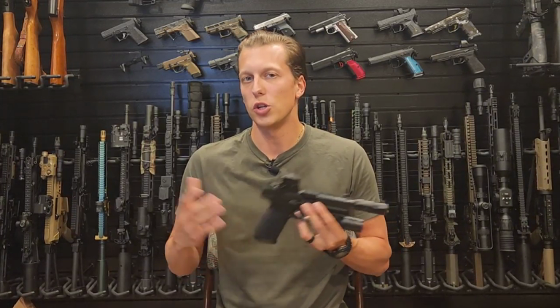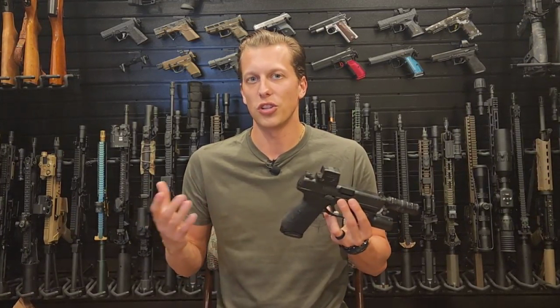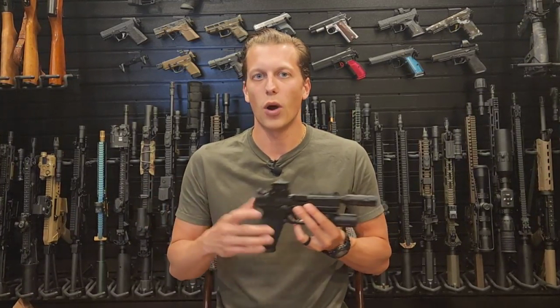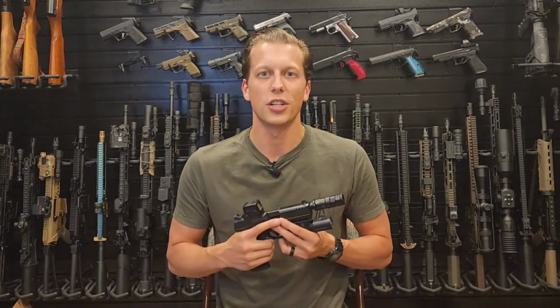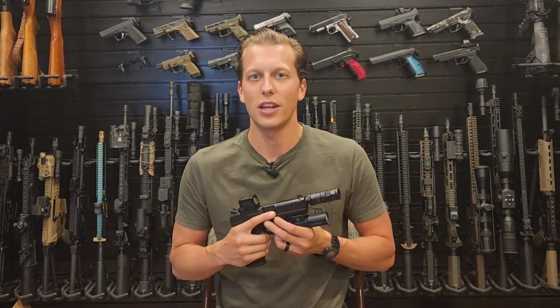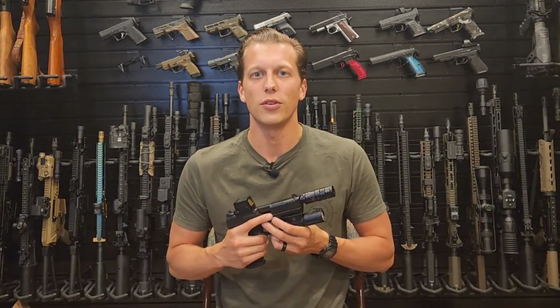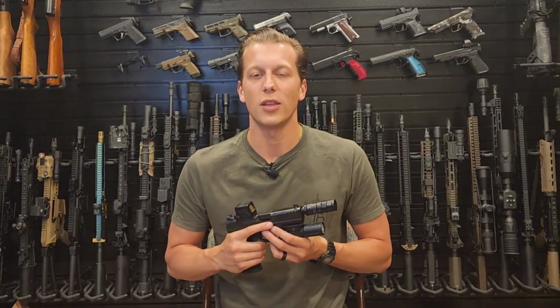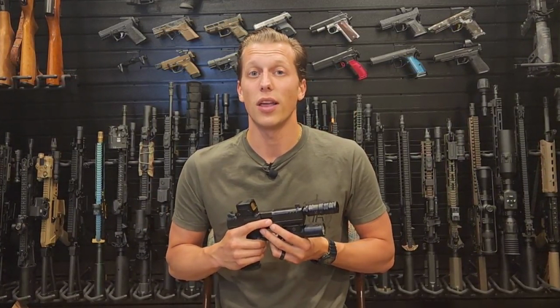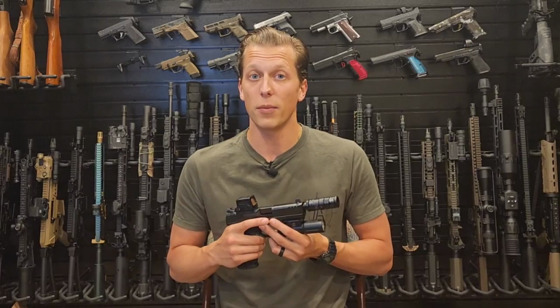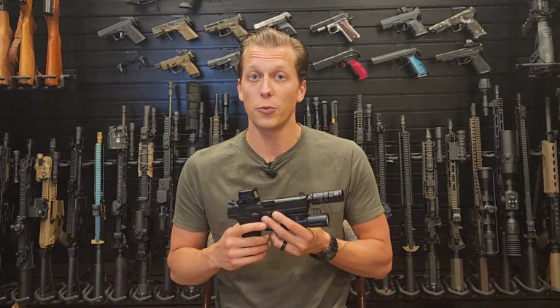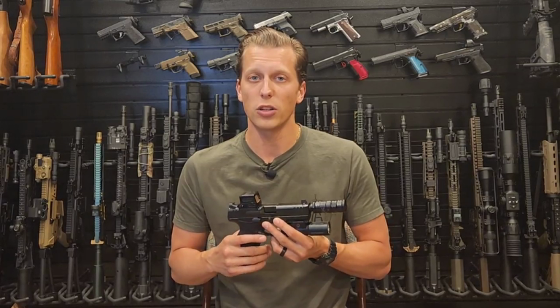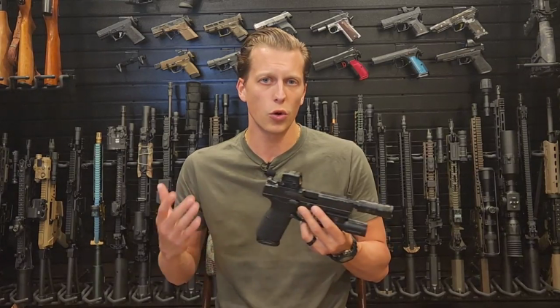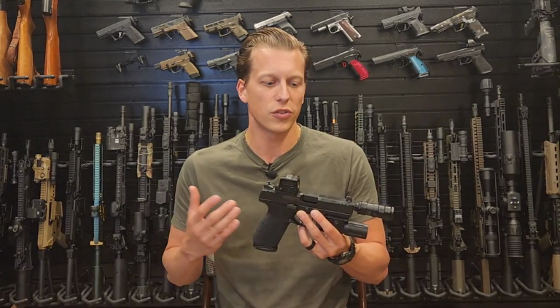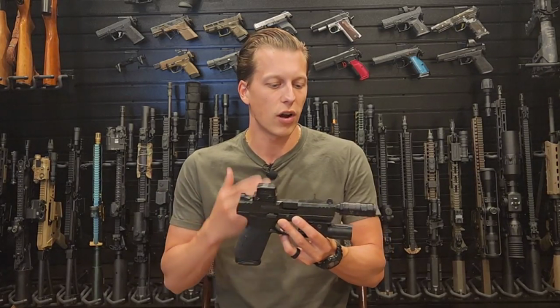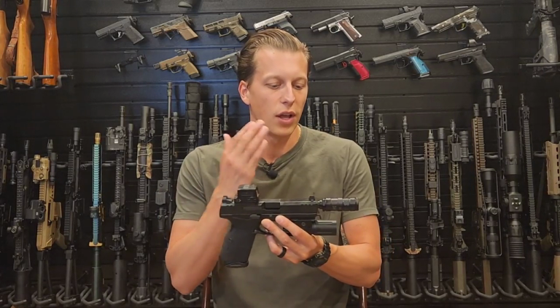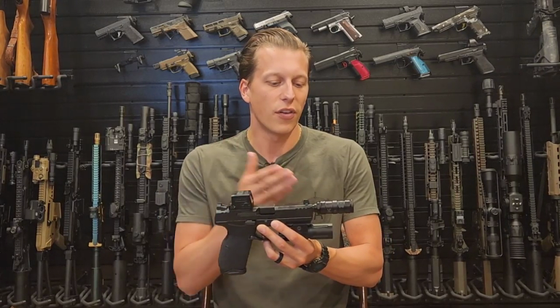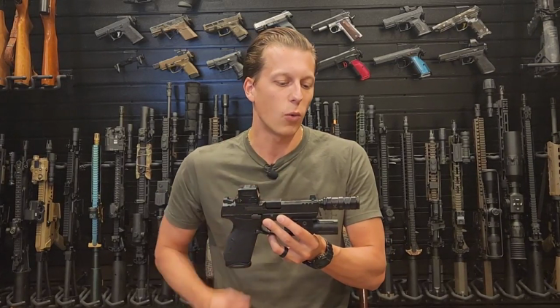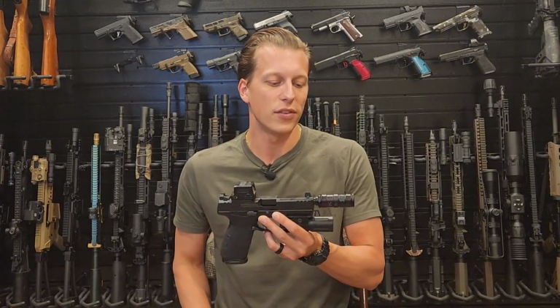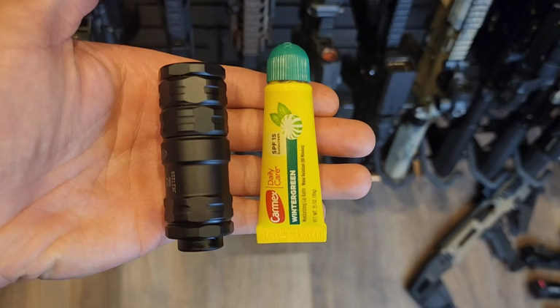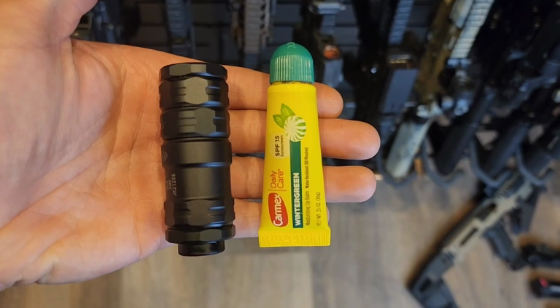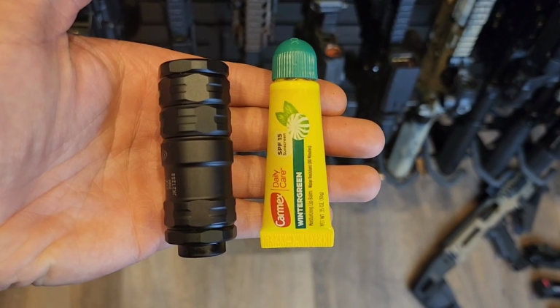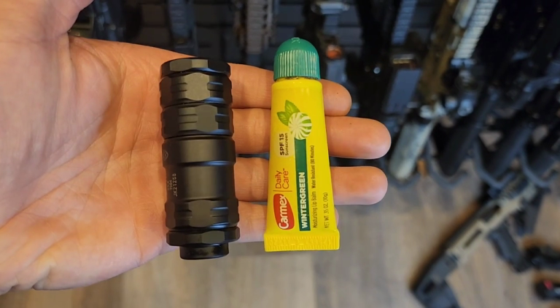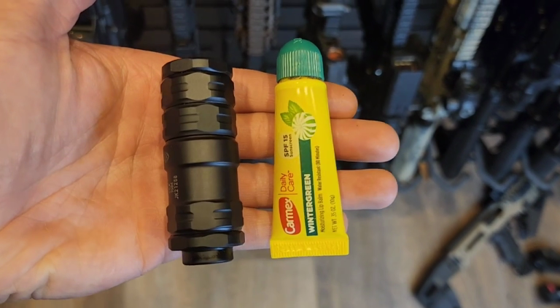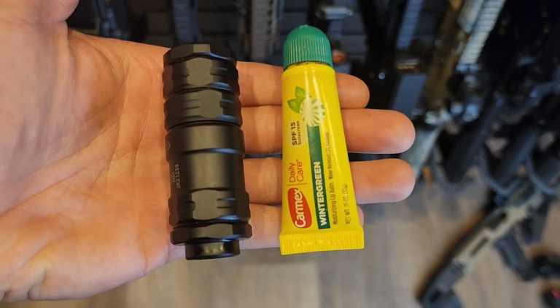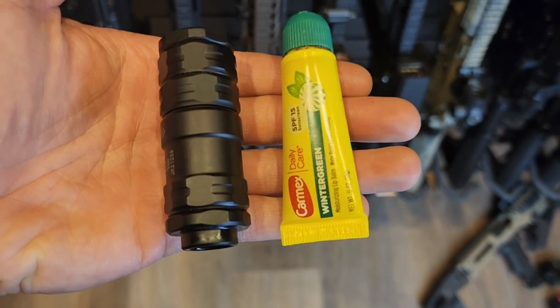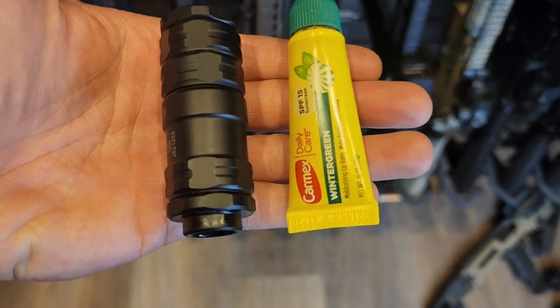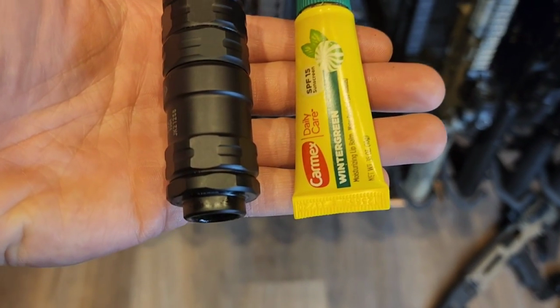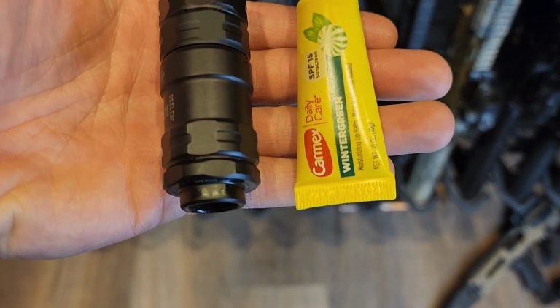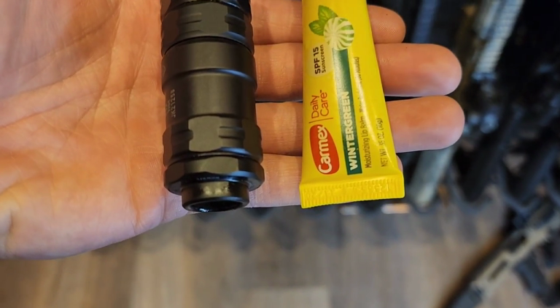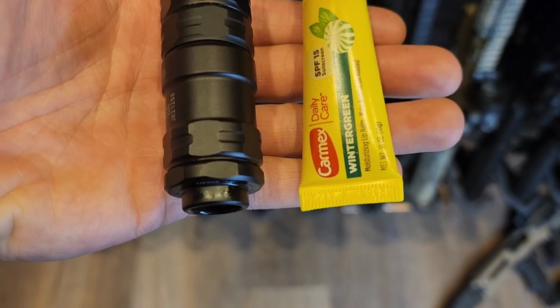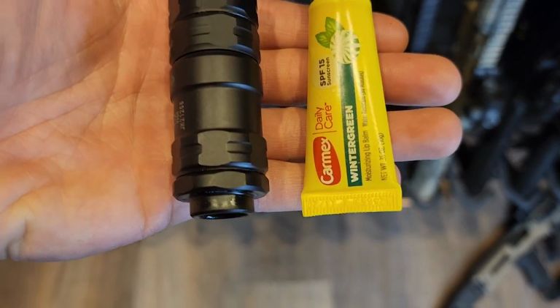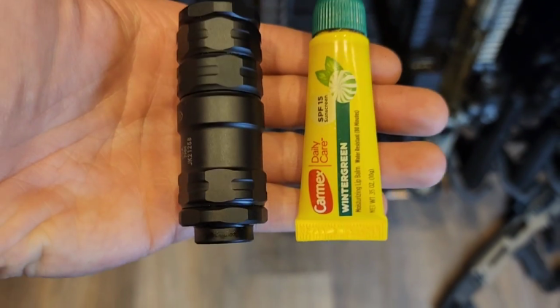That way you can just stop watching because now you know exactly what I think about this product, or you can stick around, find out why I say those things in further detail, and it does help out with the YouTube algorithm.